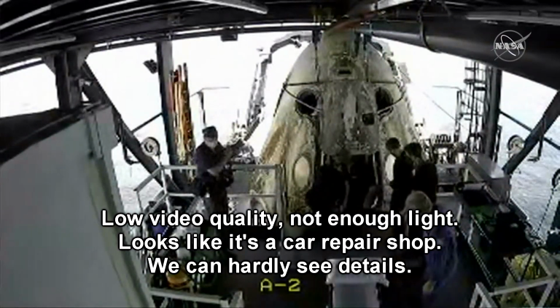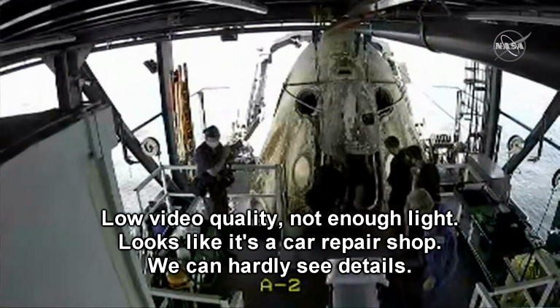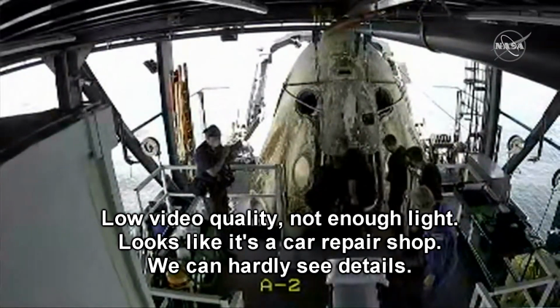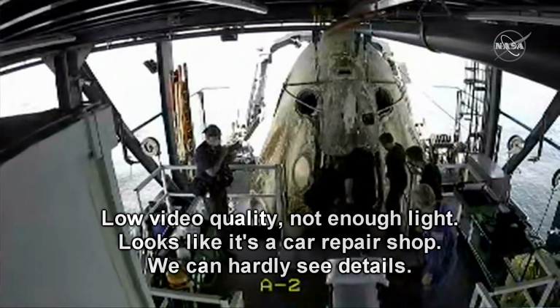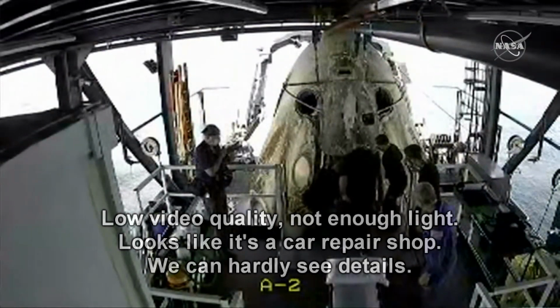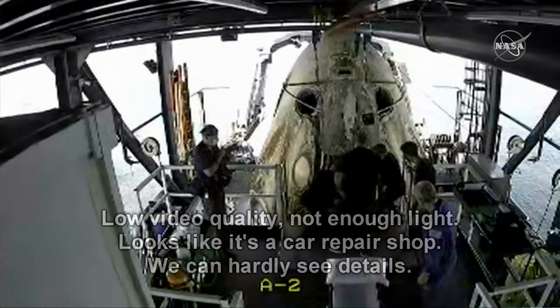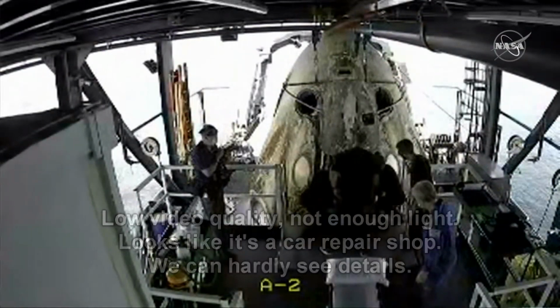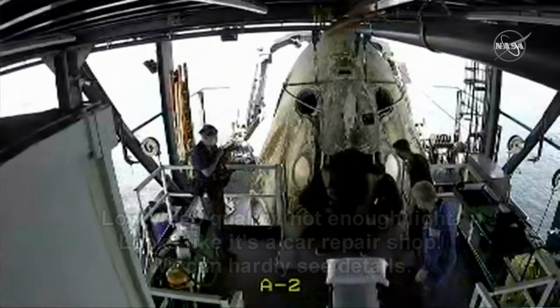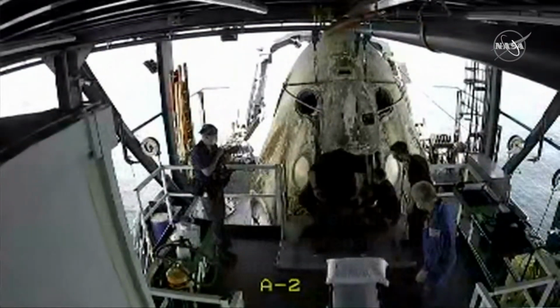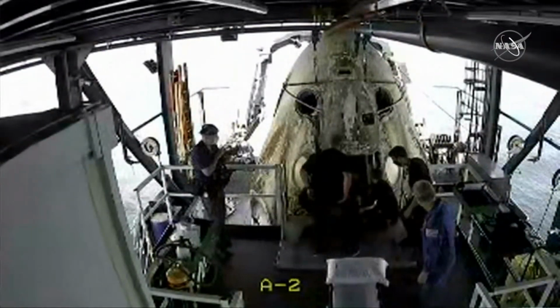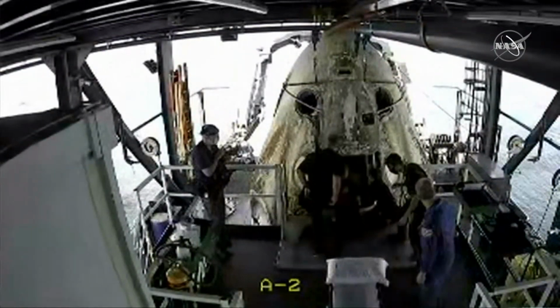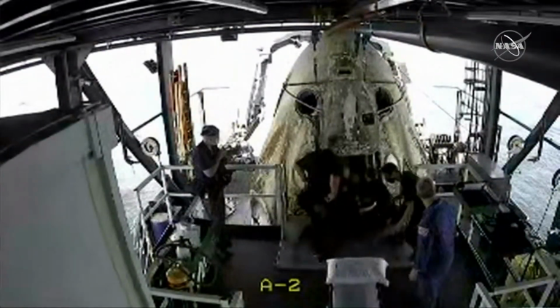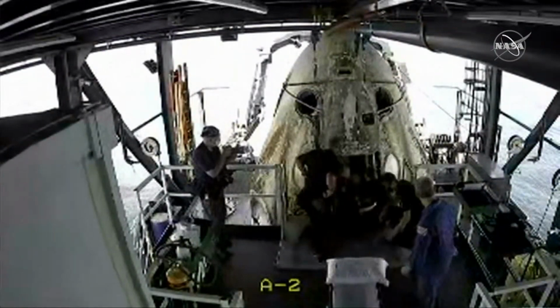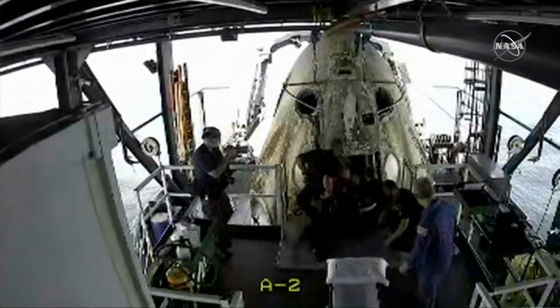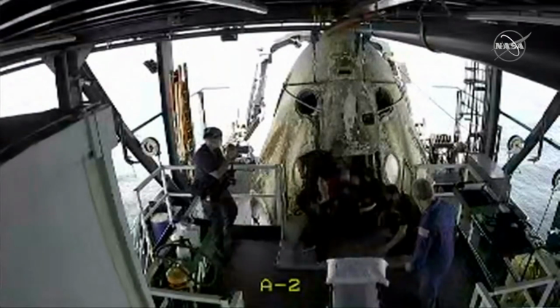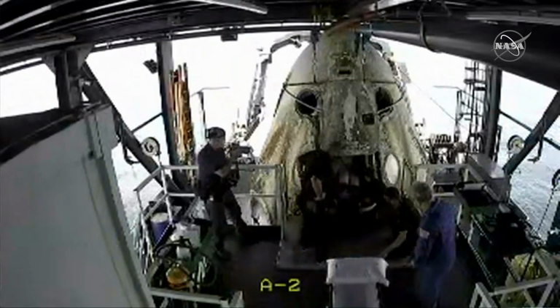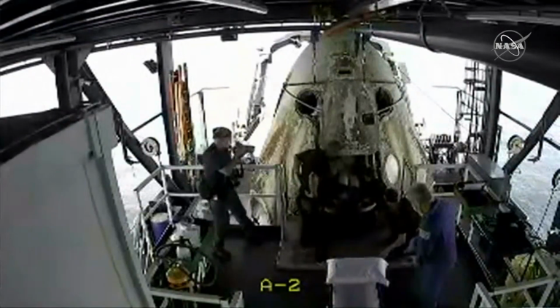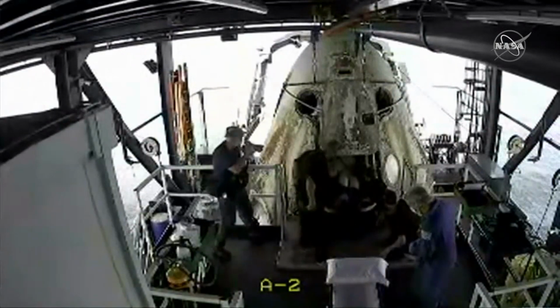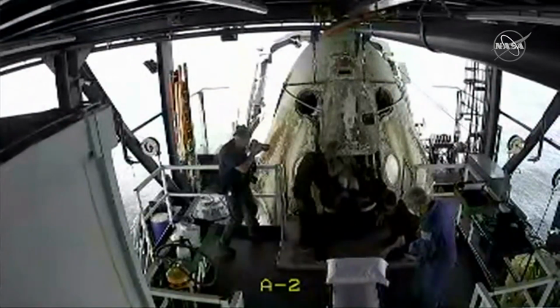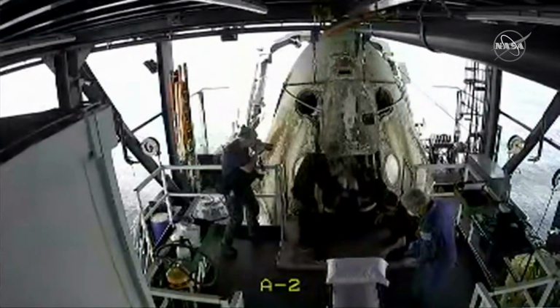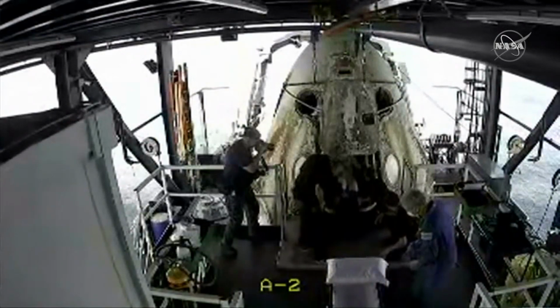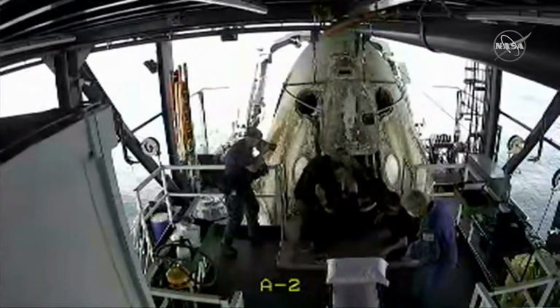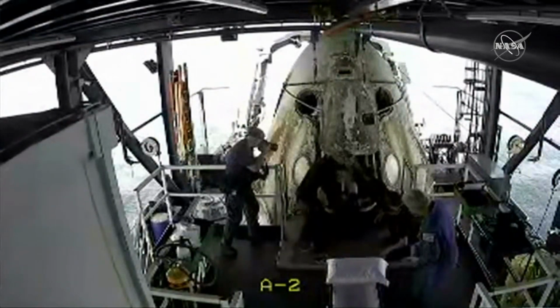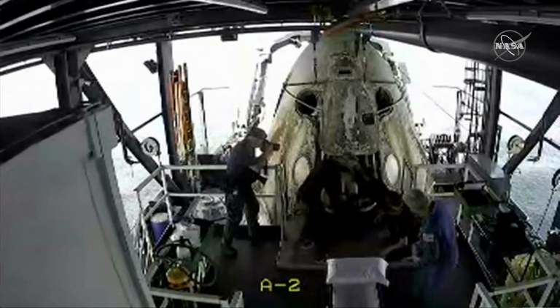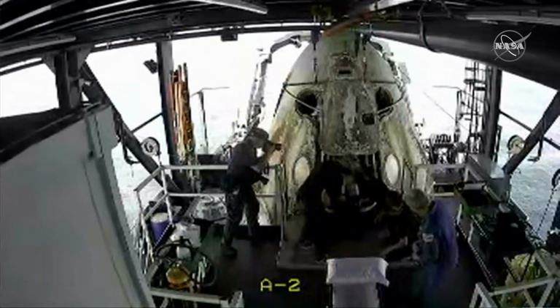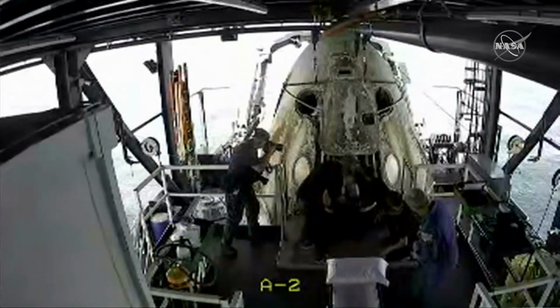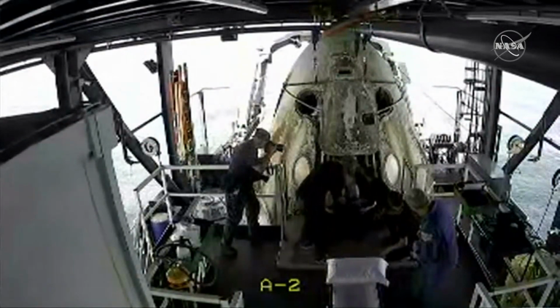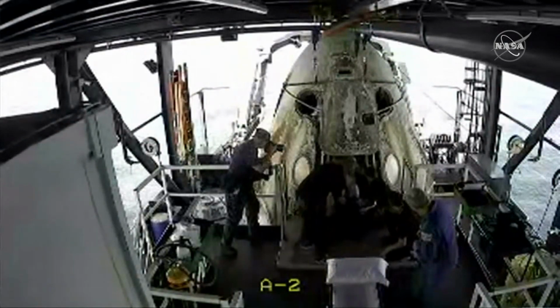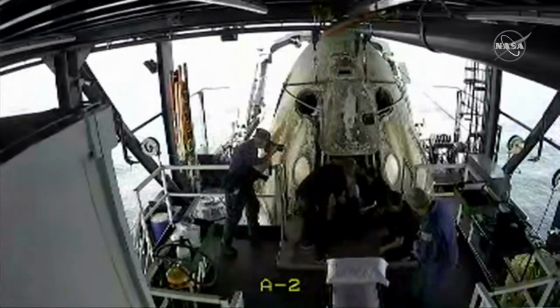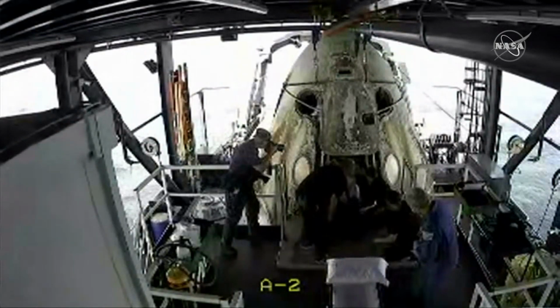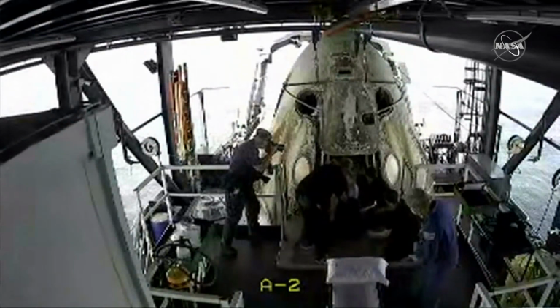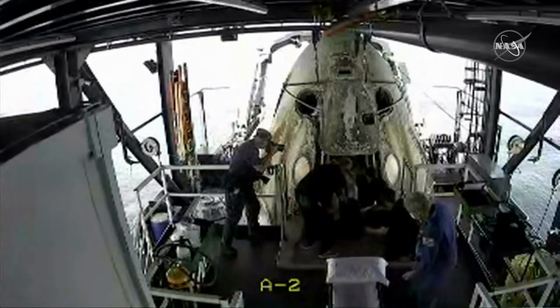SpaceX Dragon for the commander. Go for SpaceX.